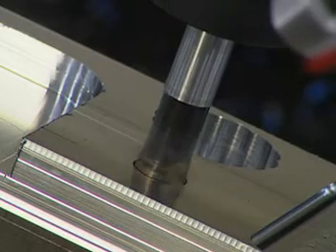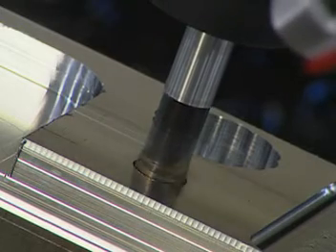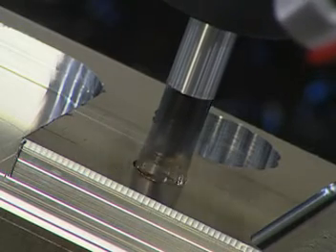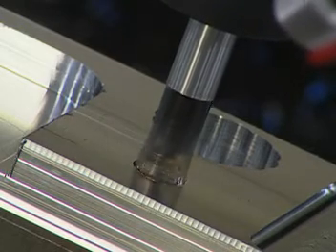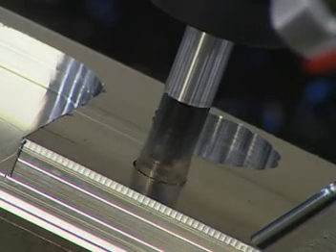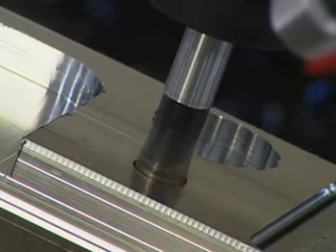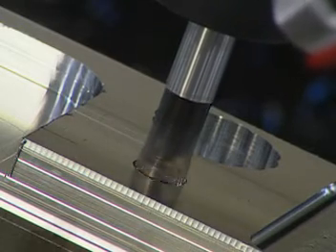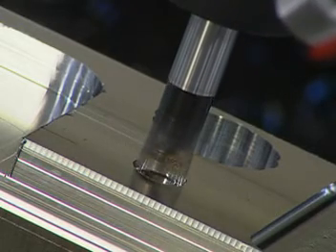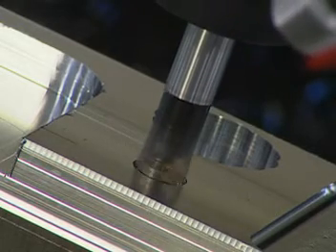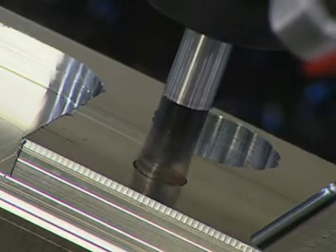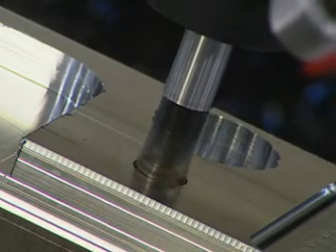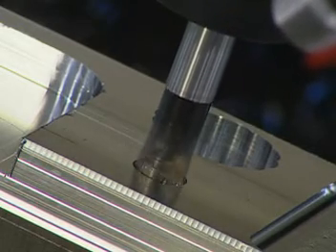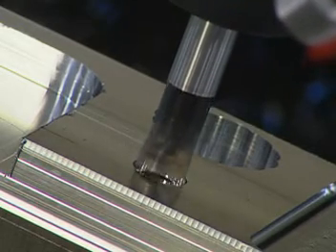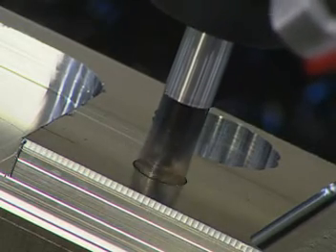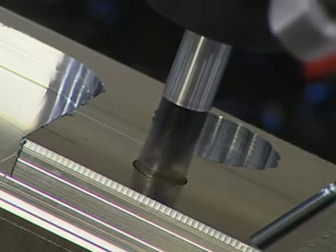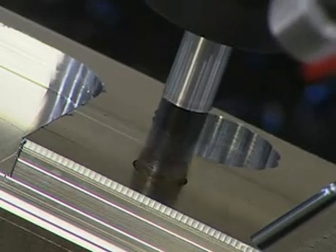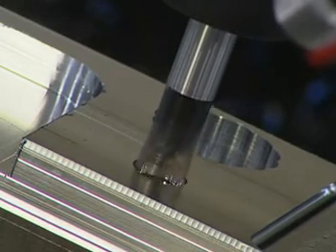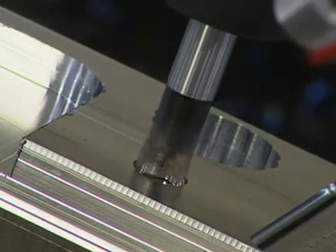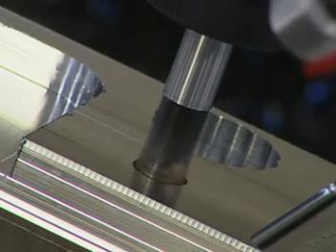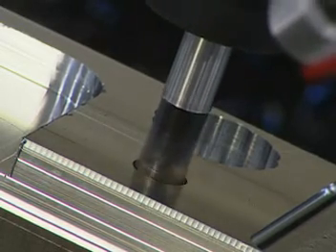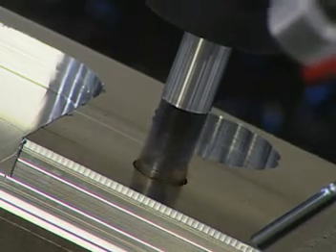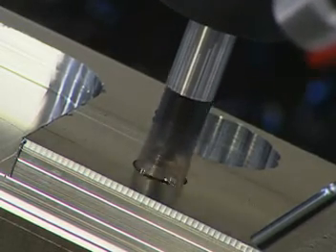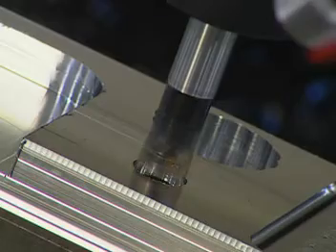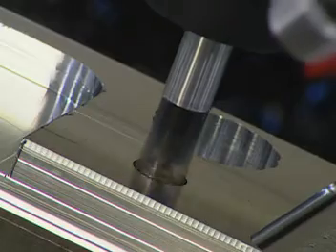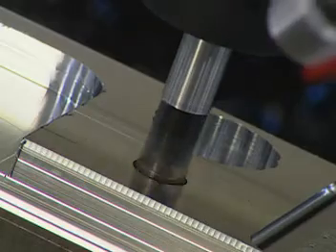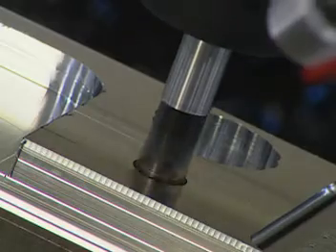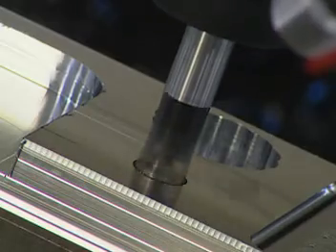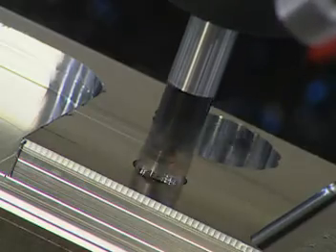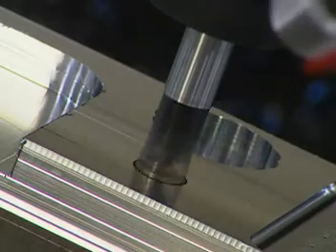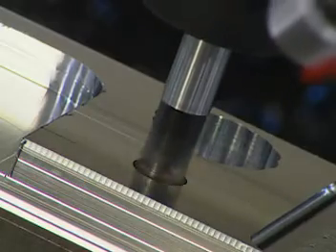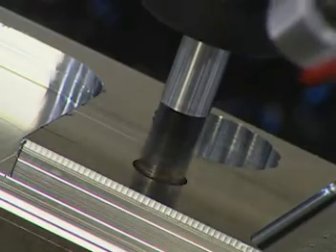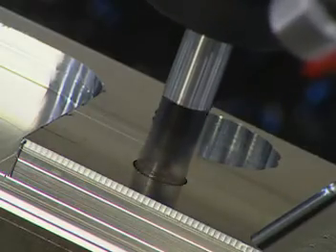The multifunction cutter from Valenite, the industry leader in metal cutting technology.